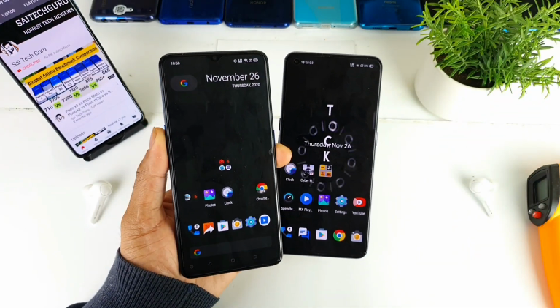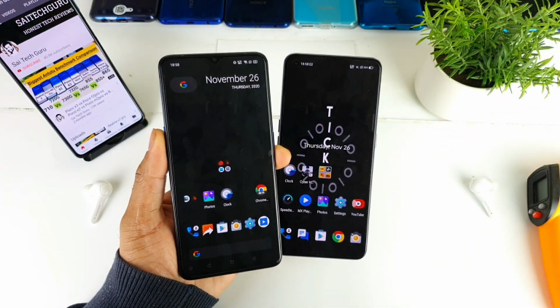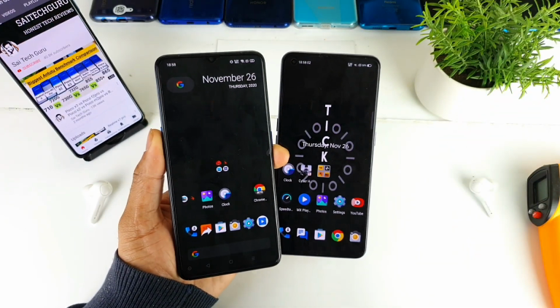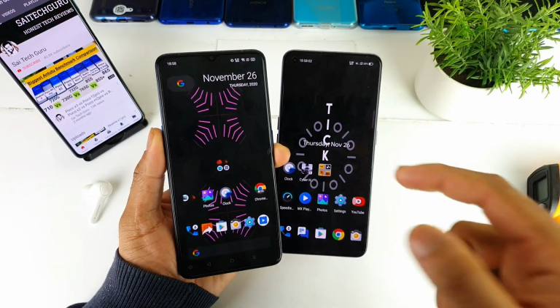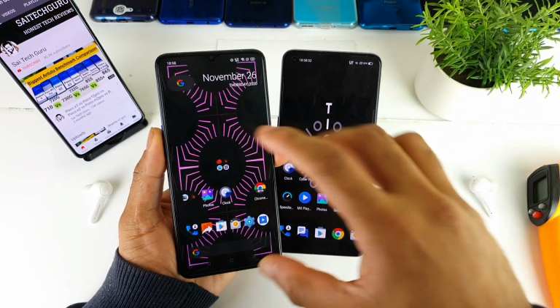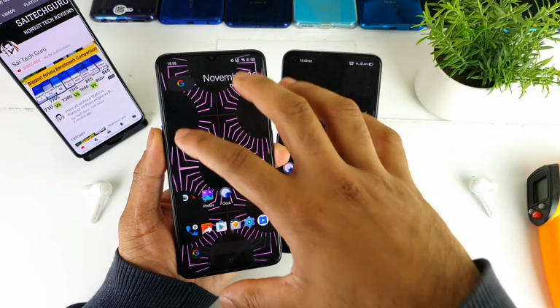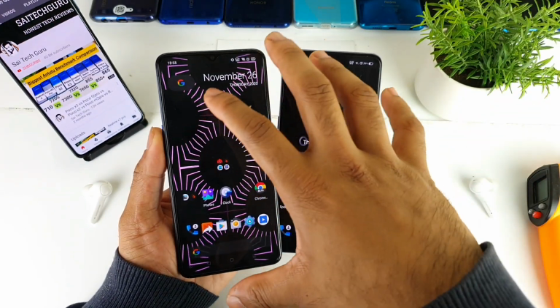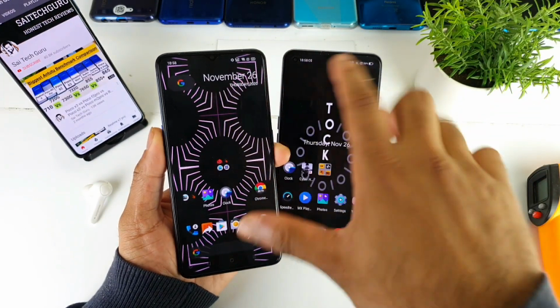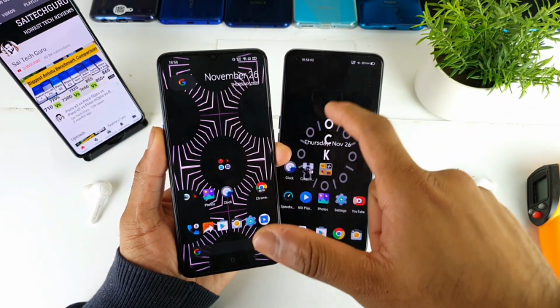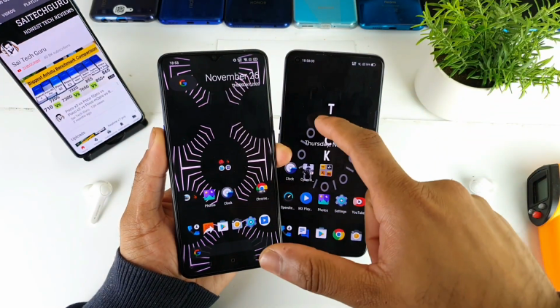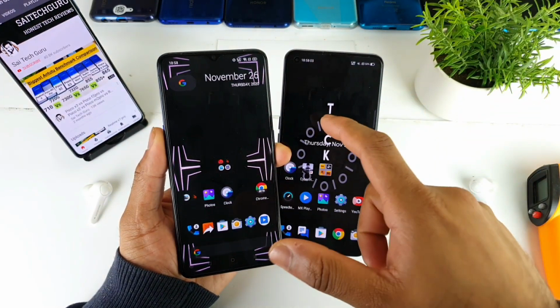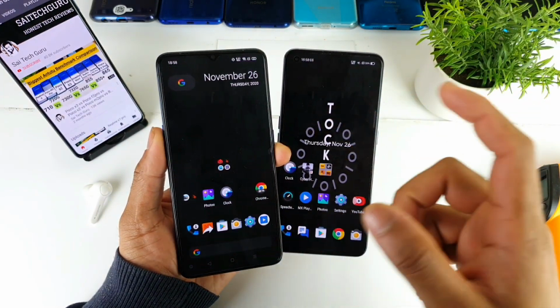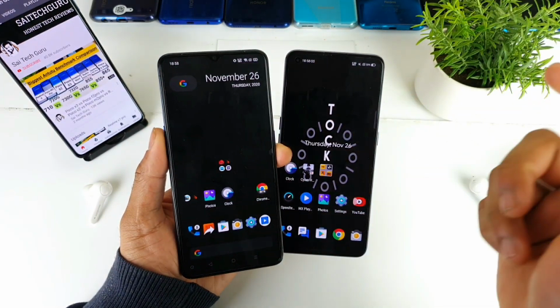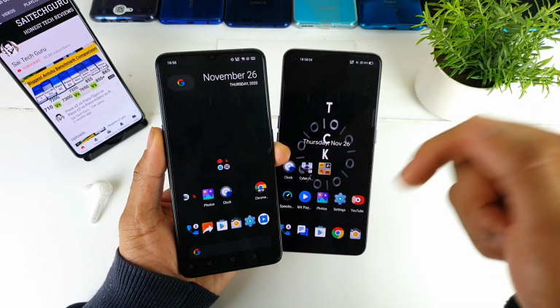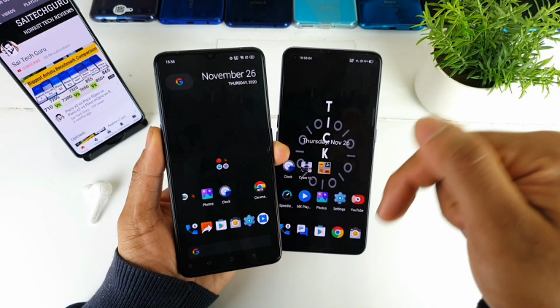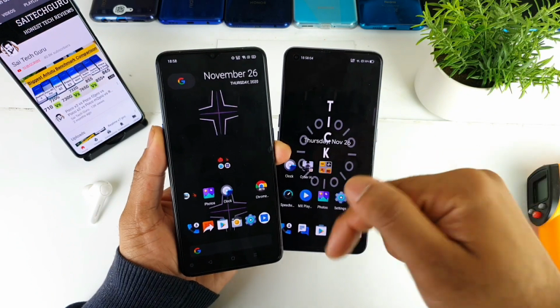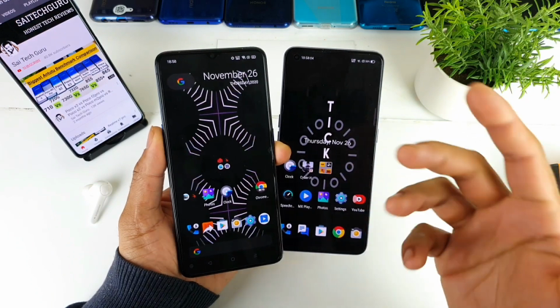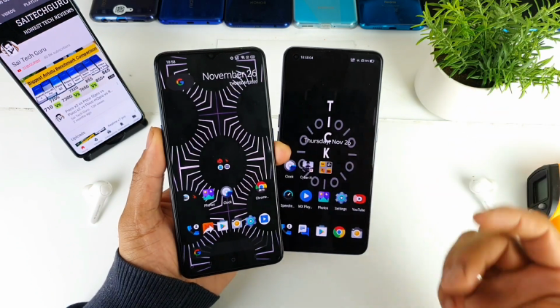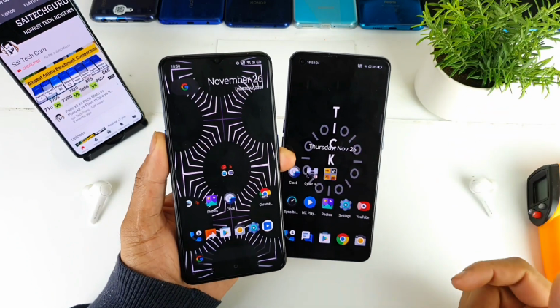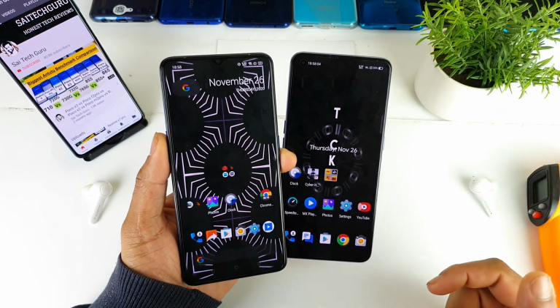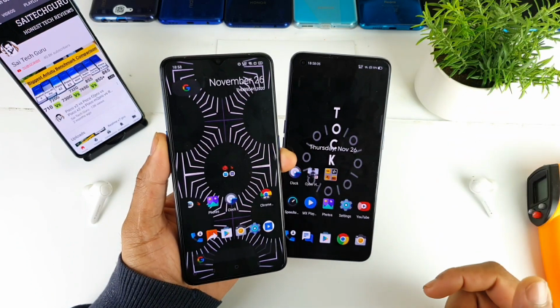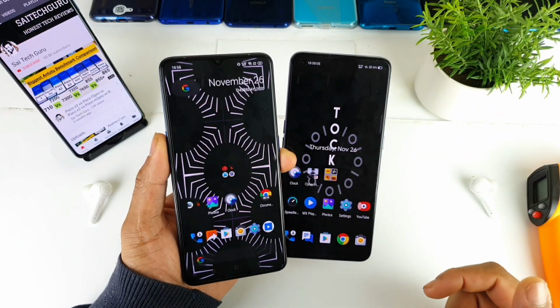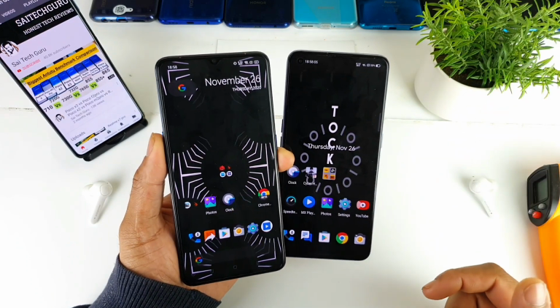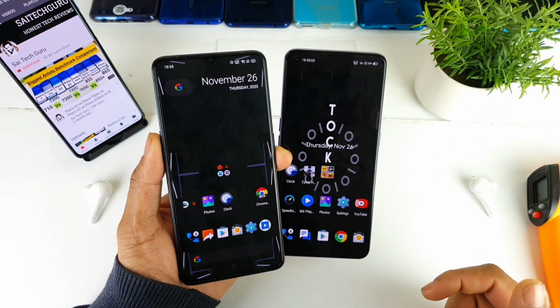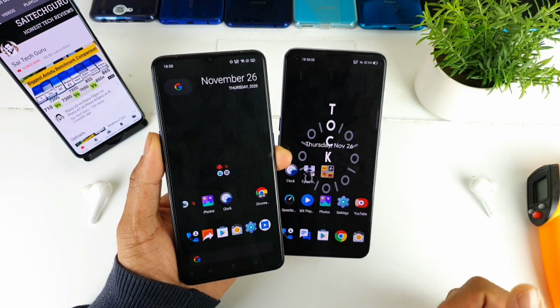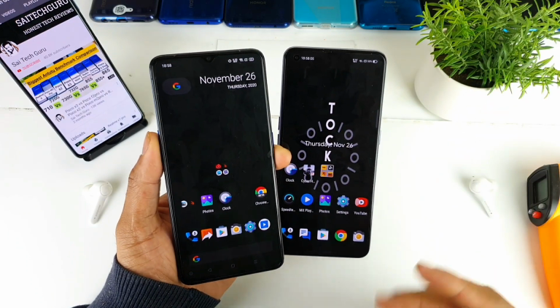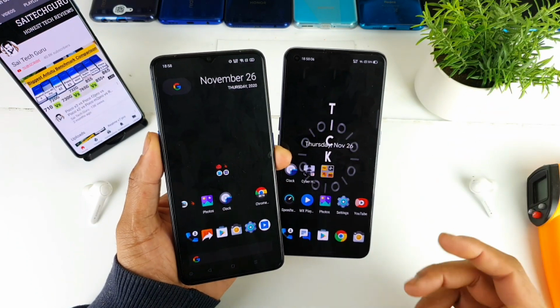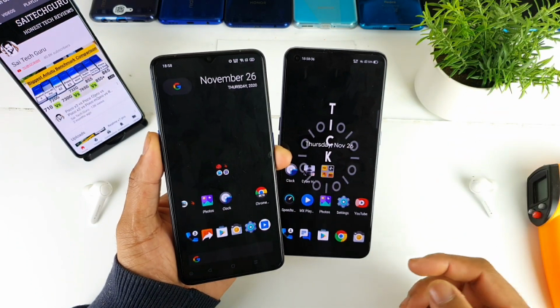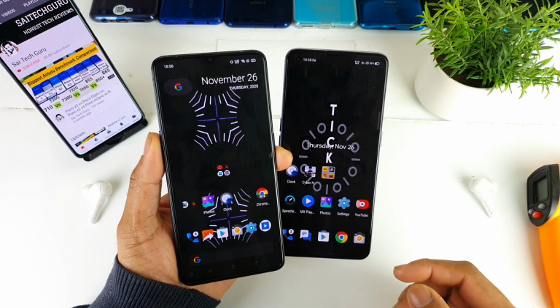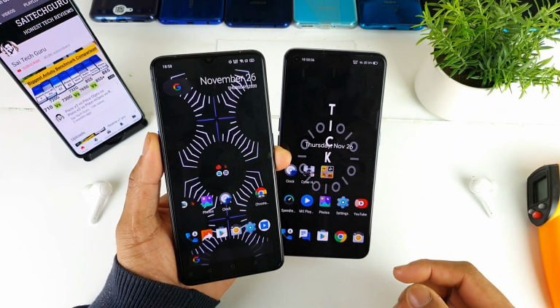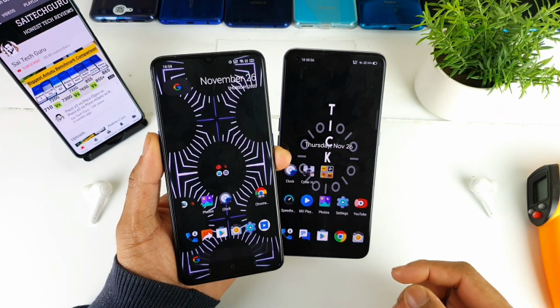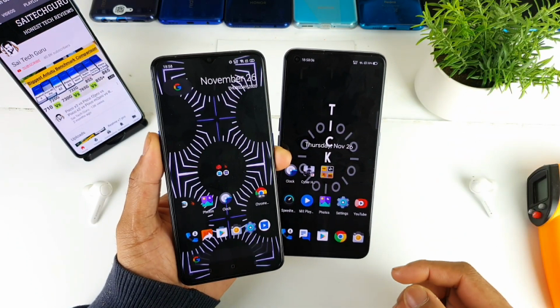In case you want to download these wallpapers, do check the links in the description as well. See you in the next video friends.